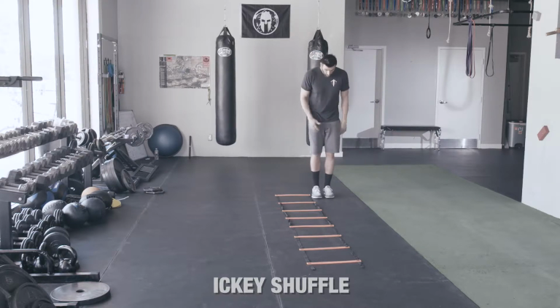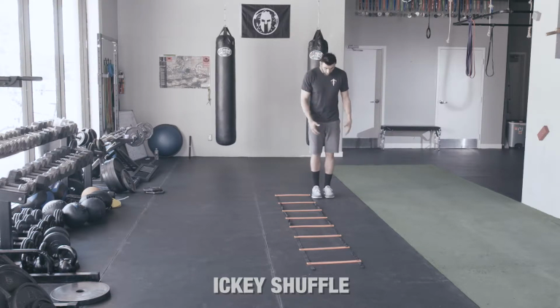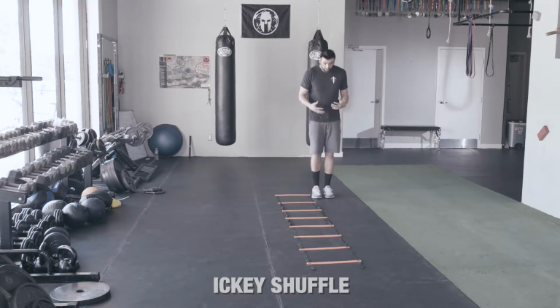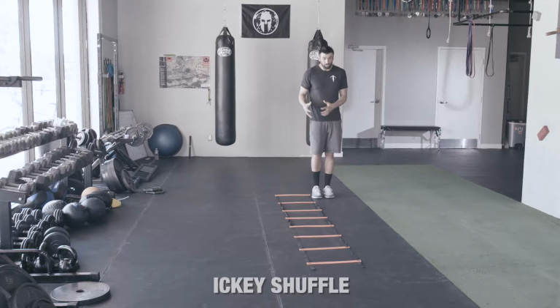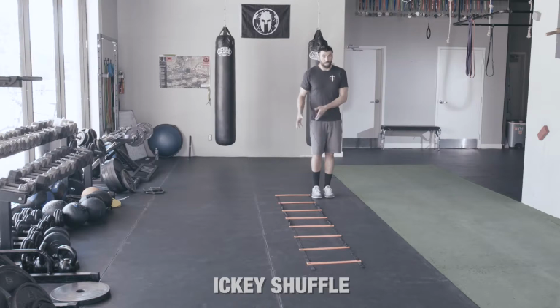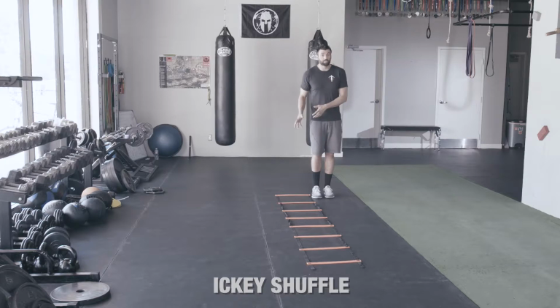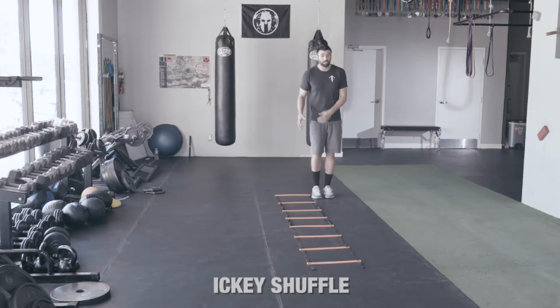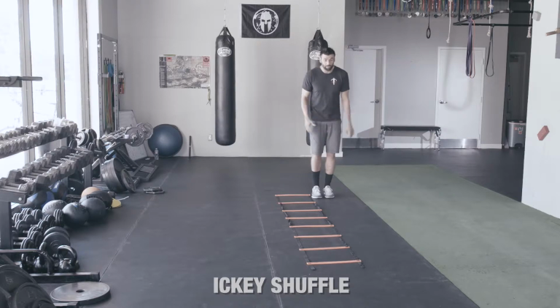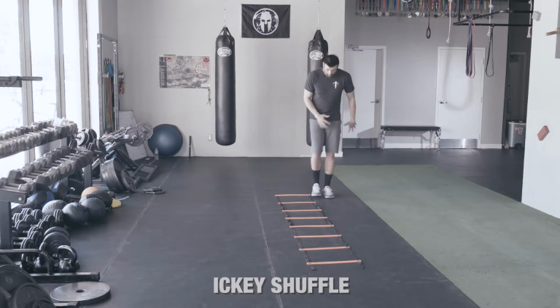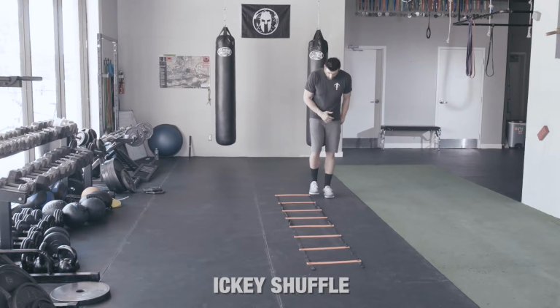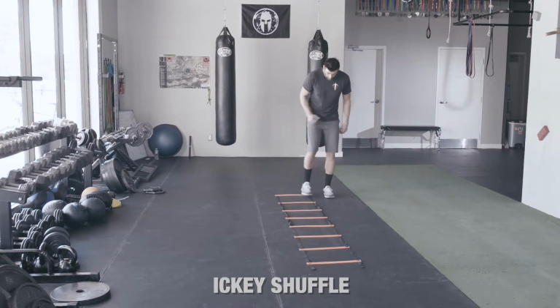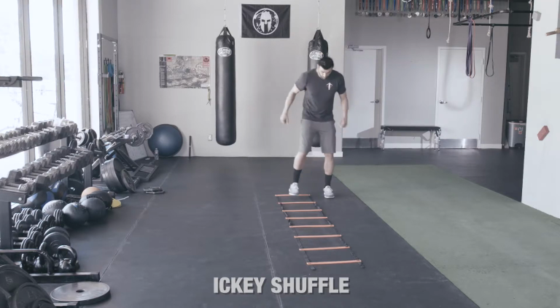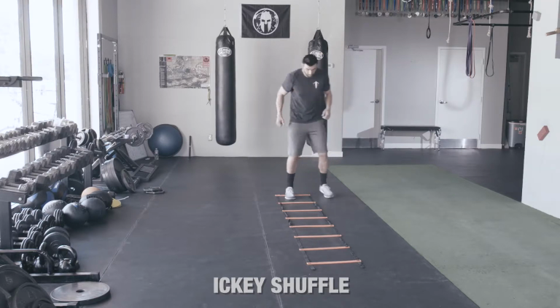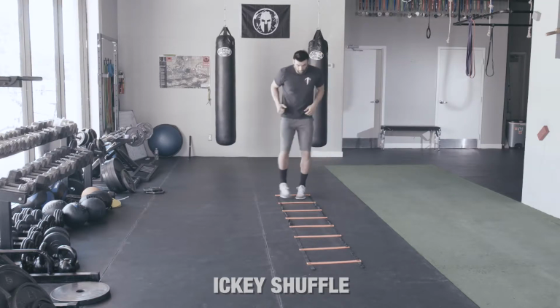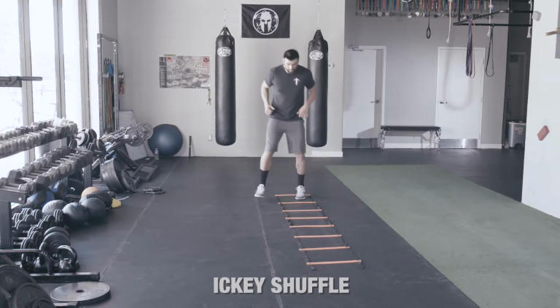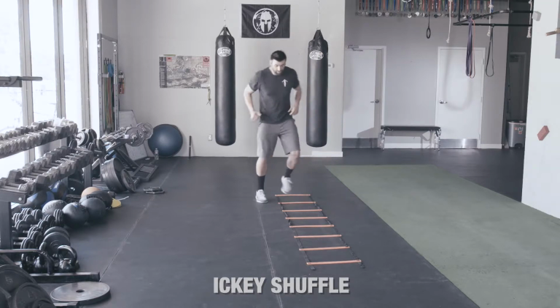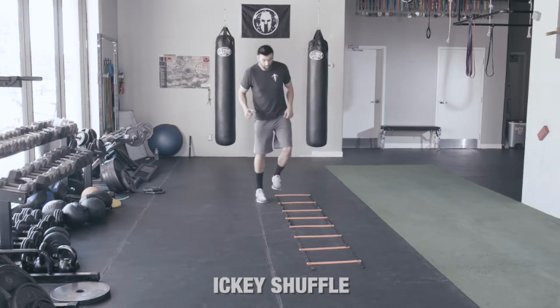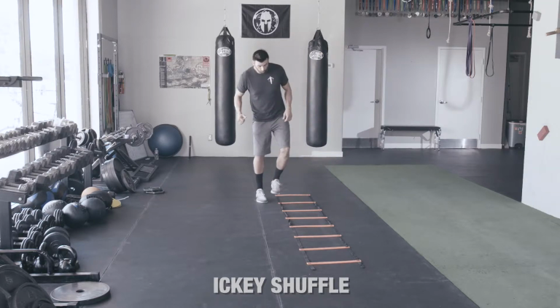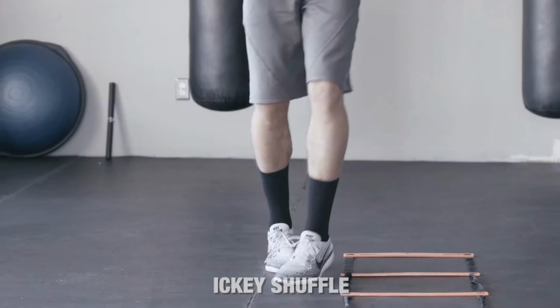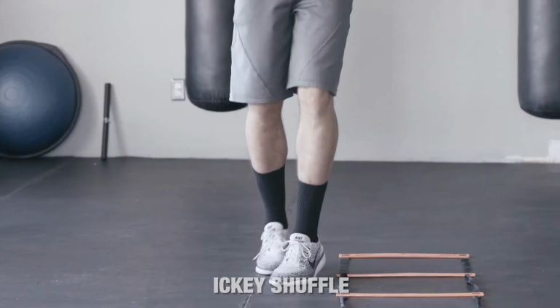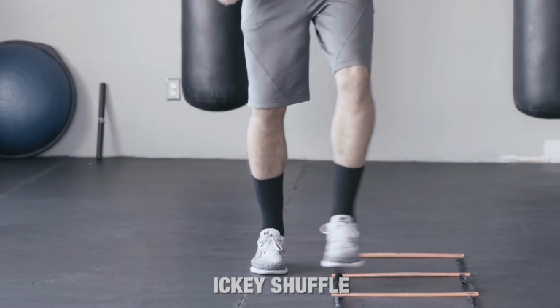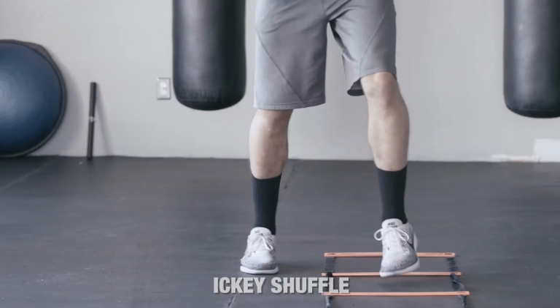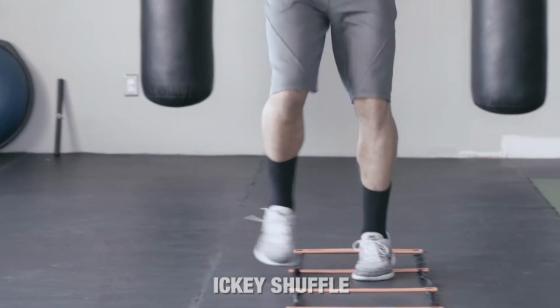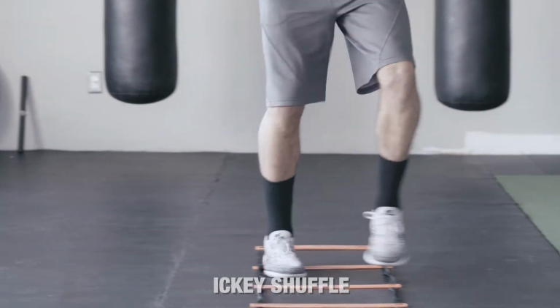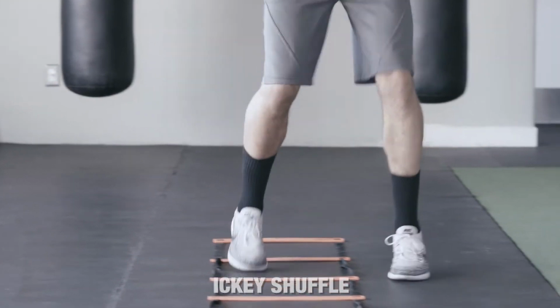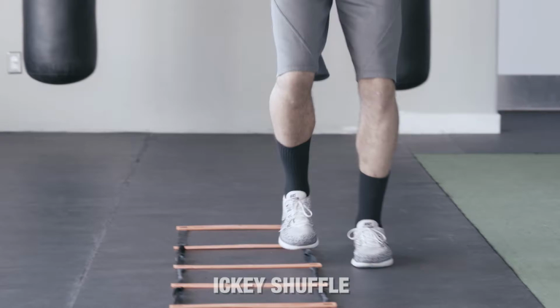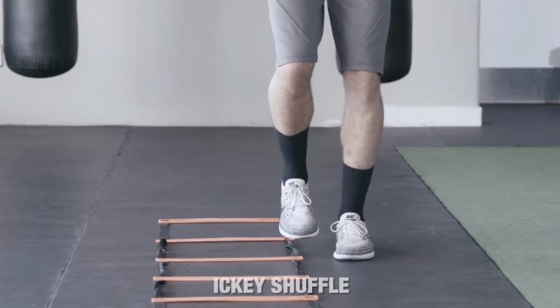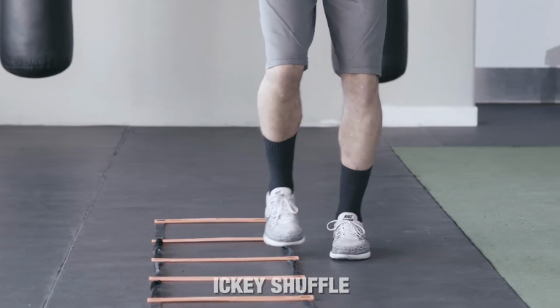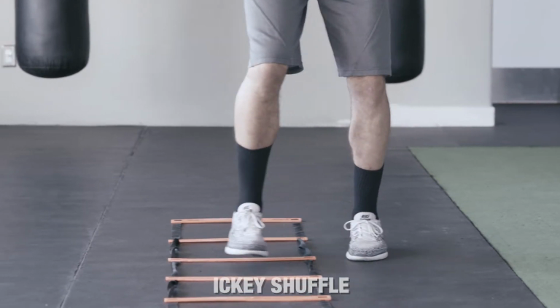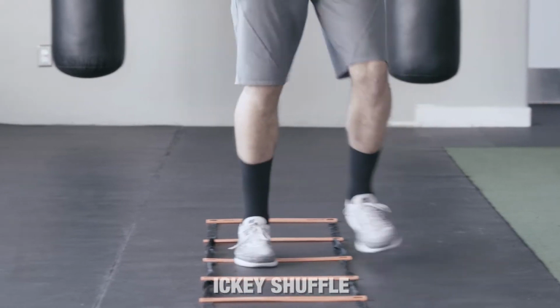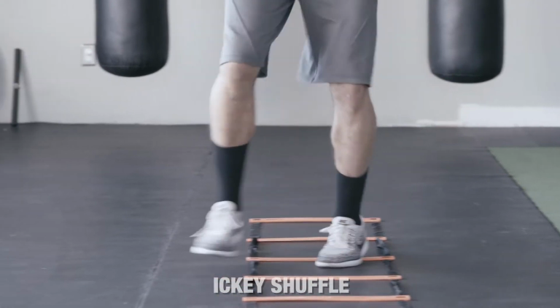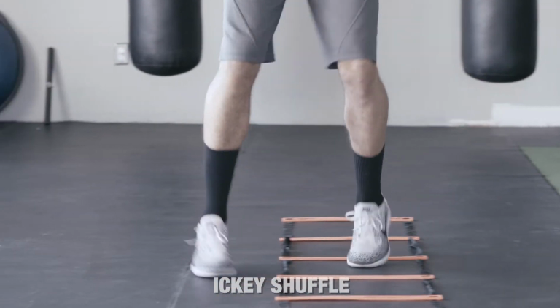I like to start outside of the ladder. I'm going to put two legs in, one leg out. Two legs in, one leg out.